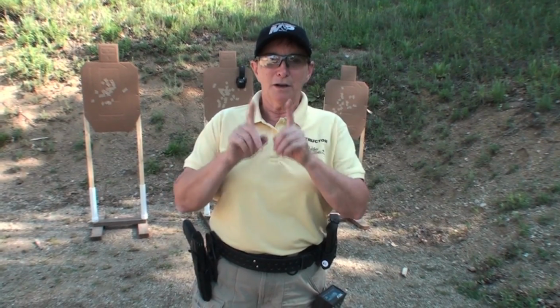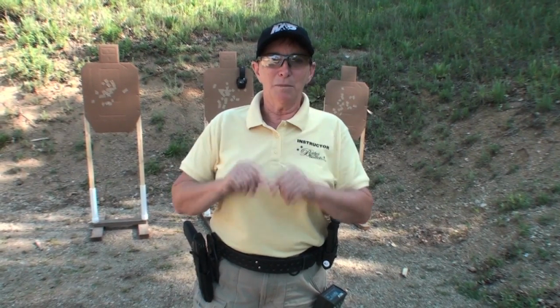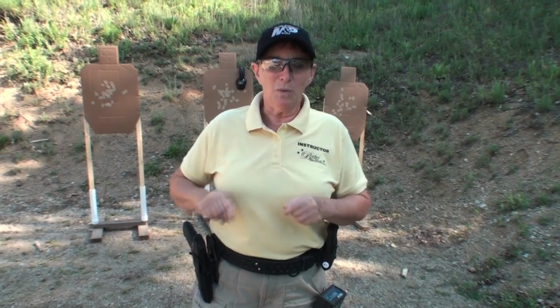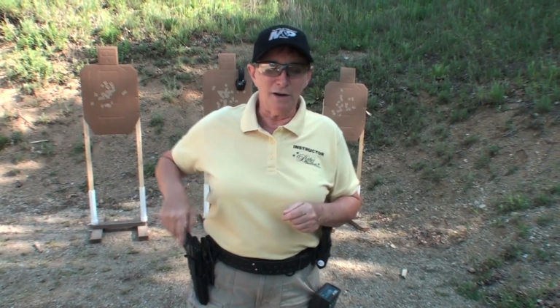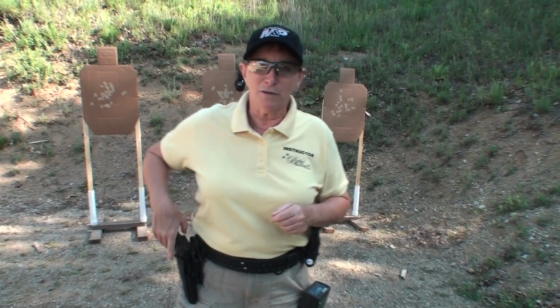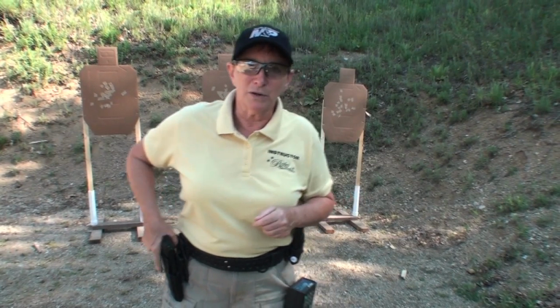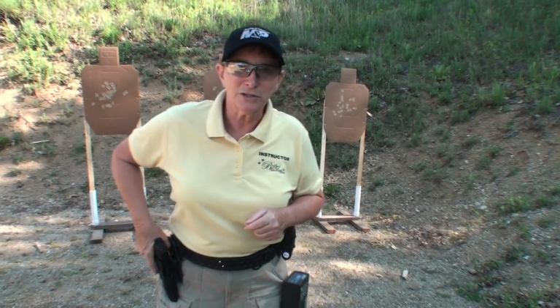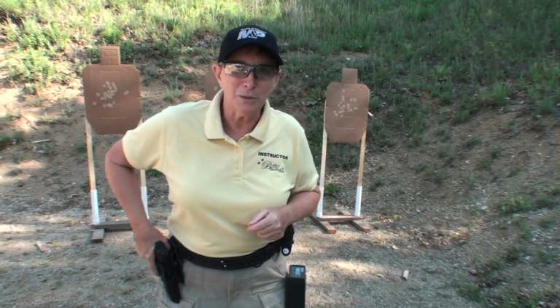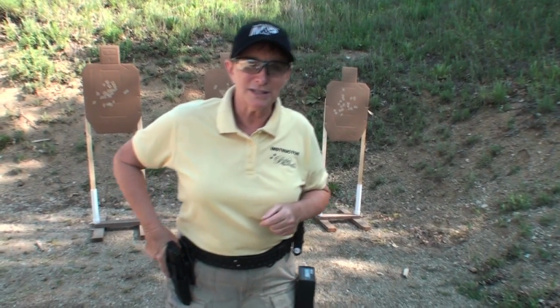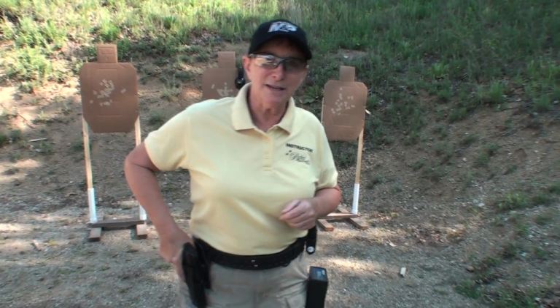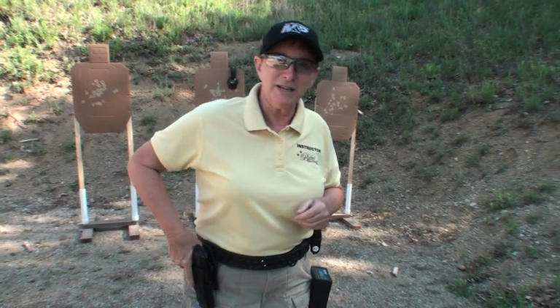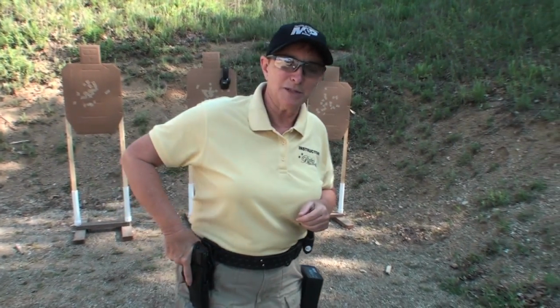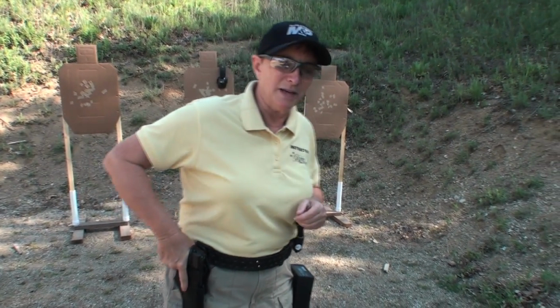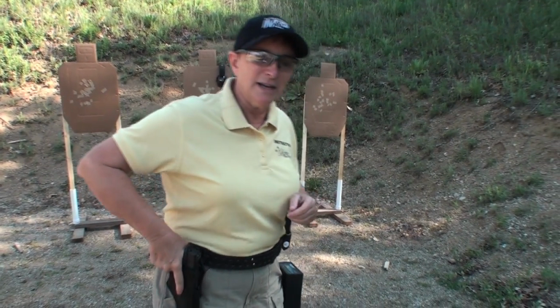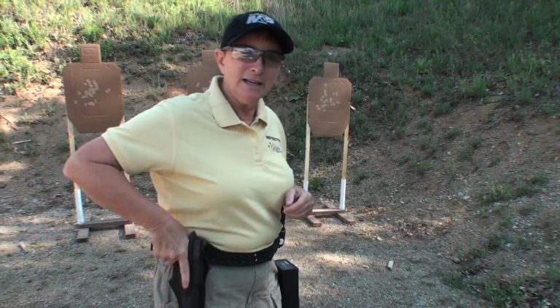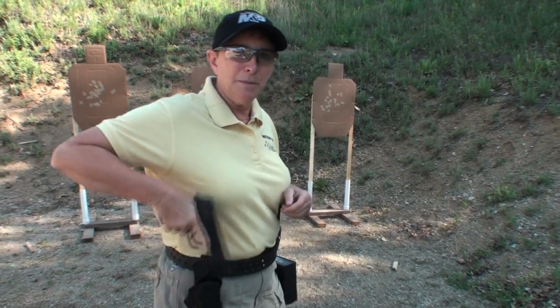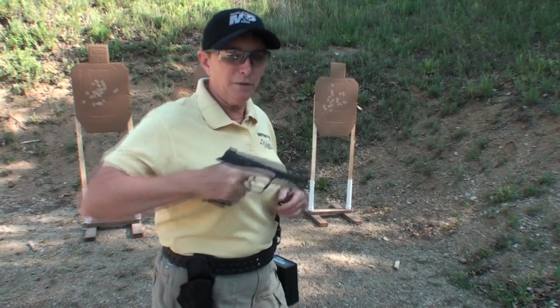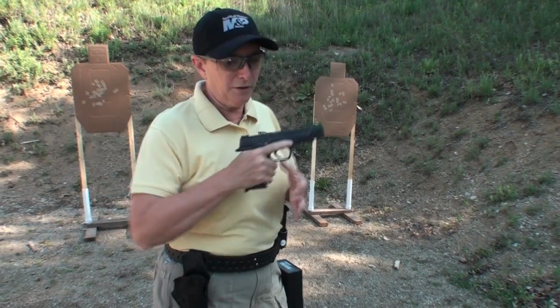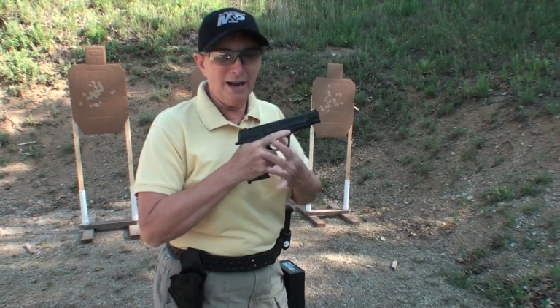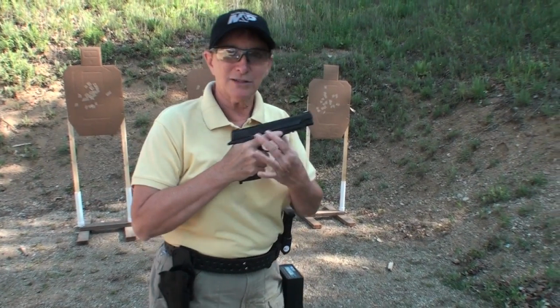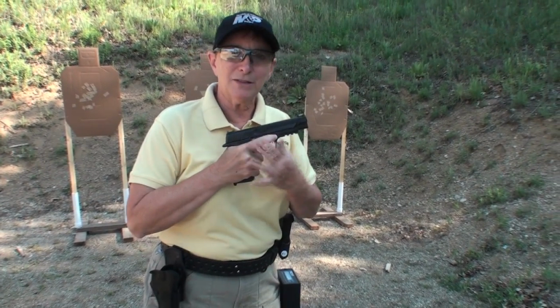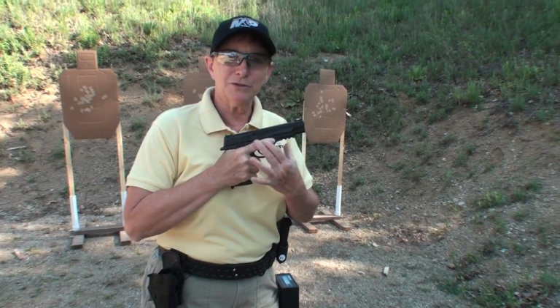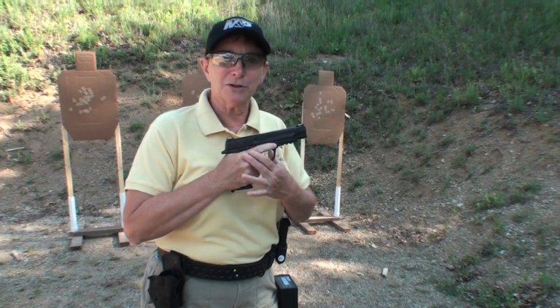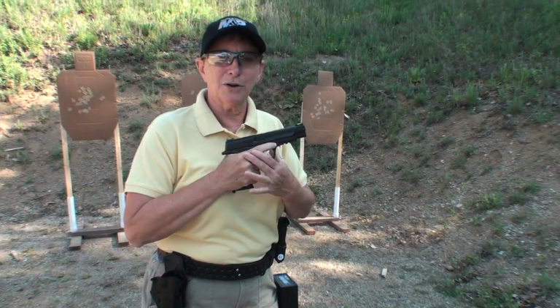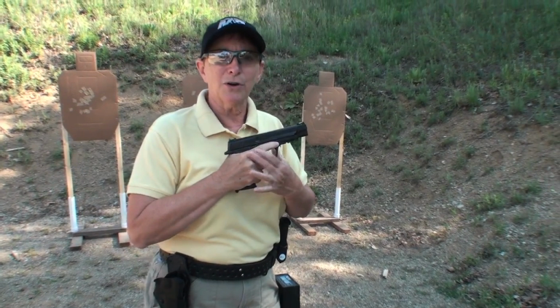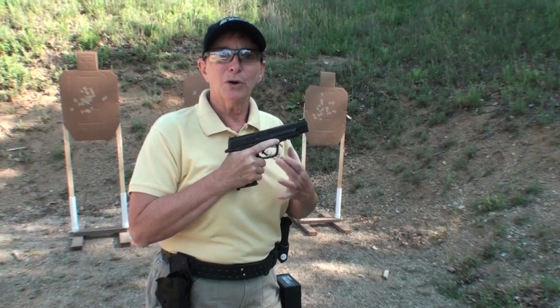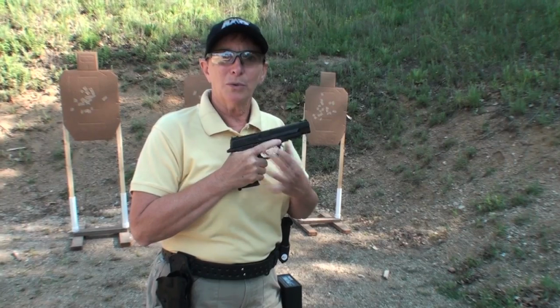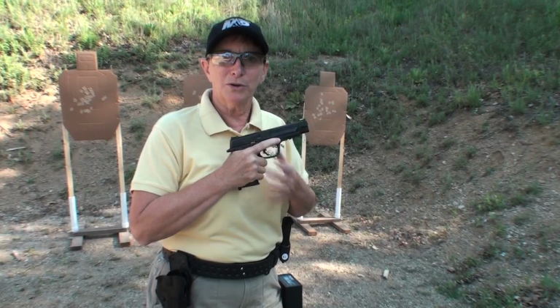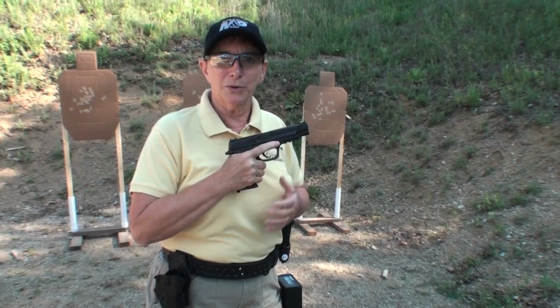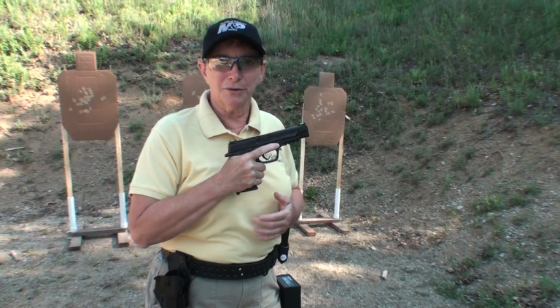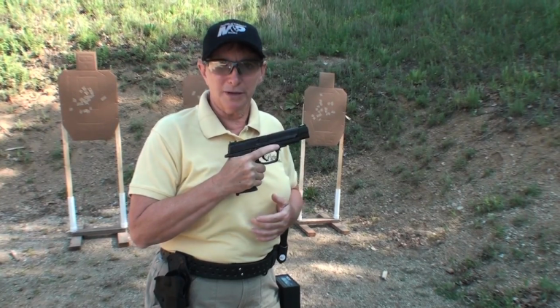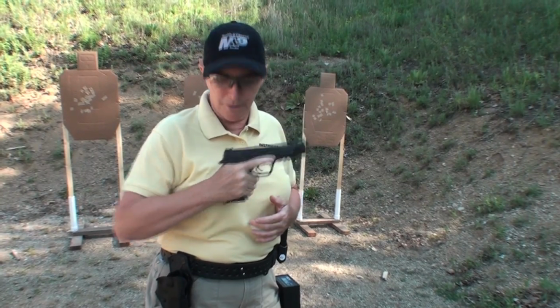Number one, of course, is always the safety aspect. Keep your finger outside the trigger guard when you're doing the reload.